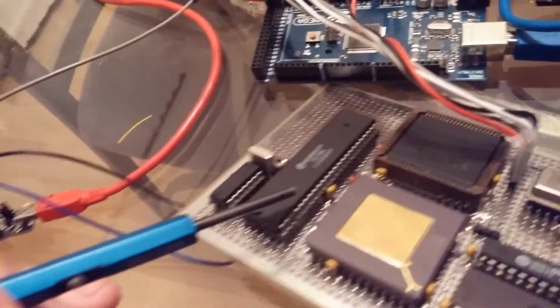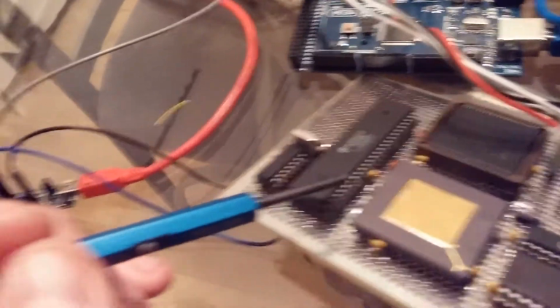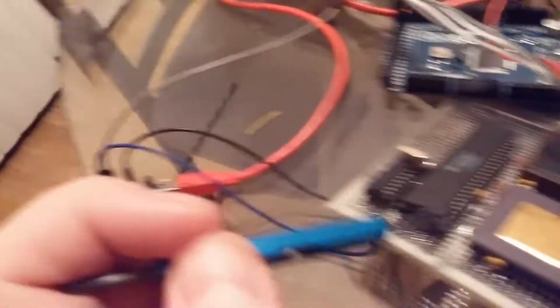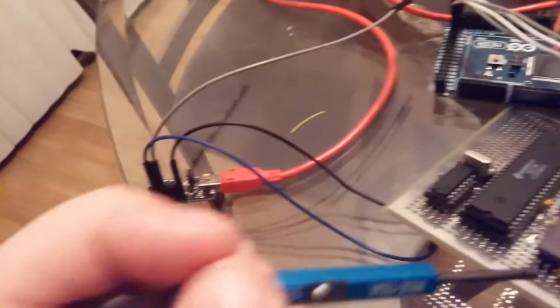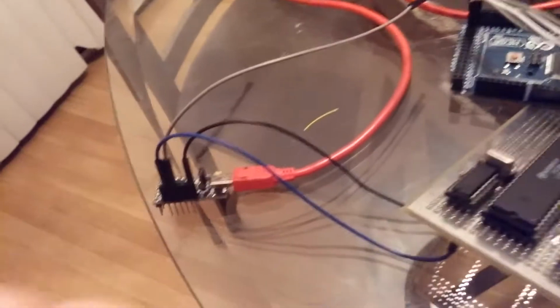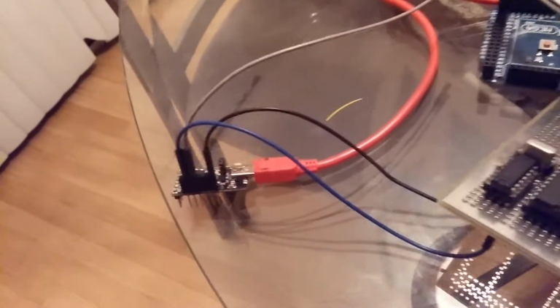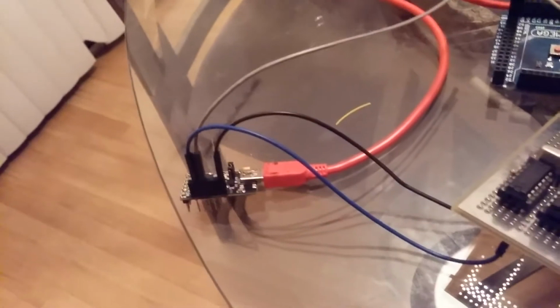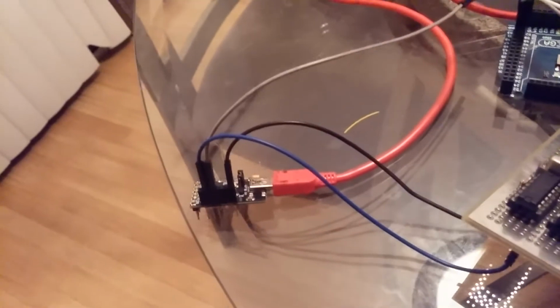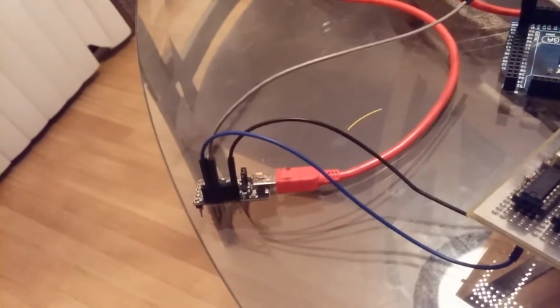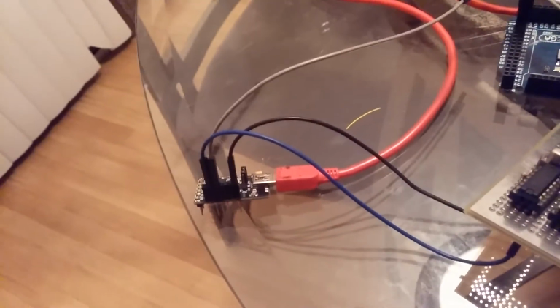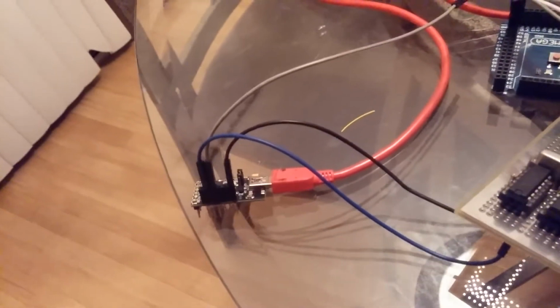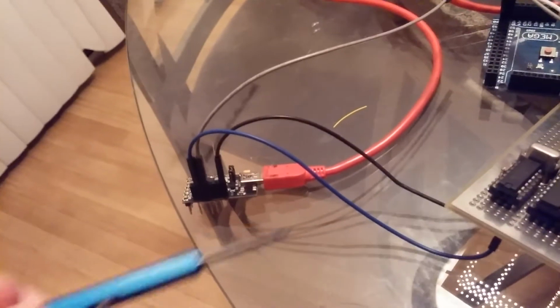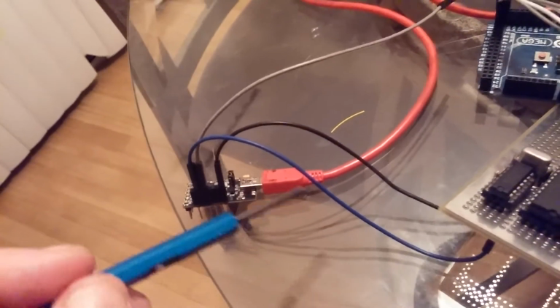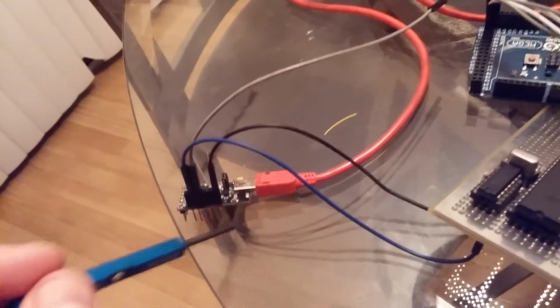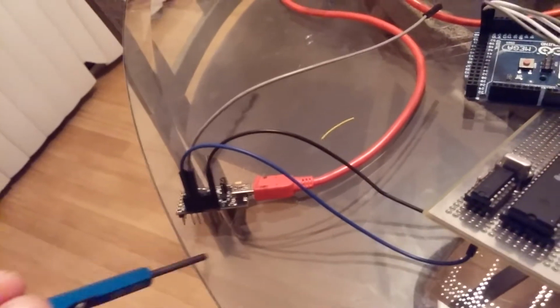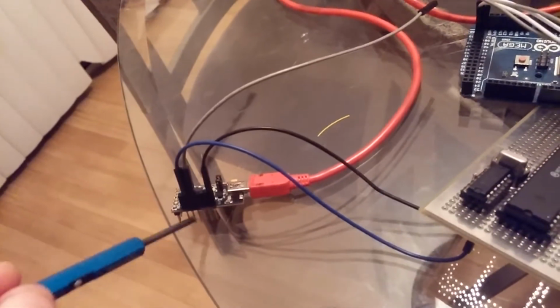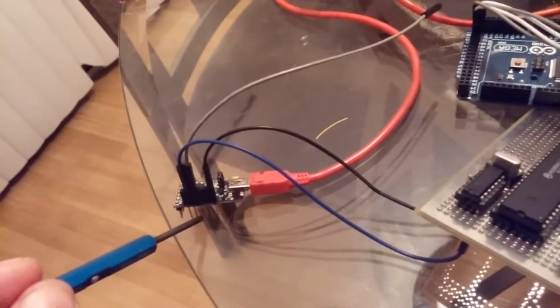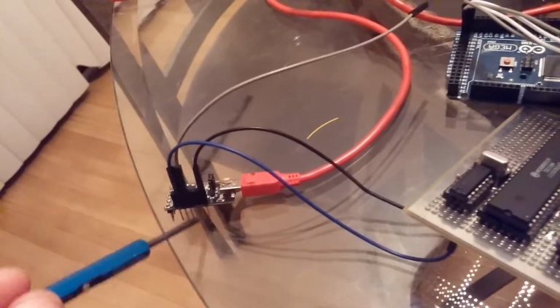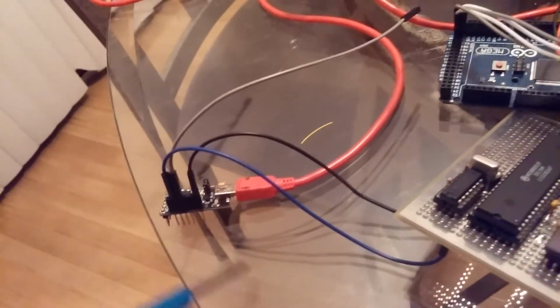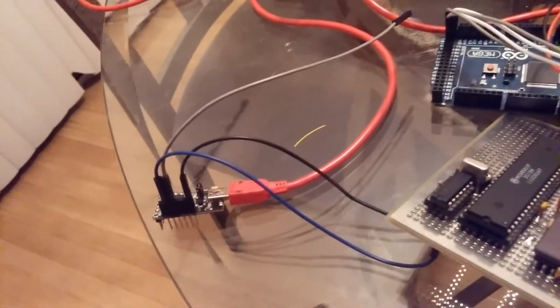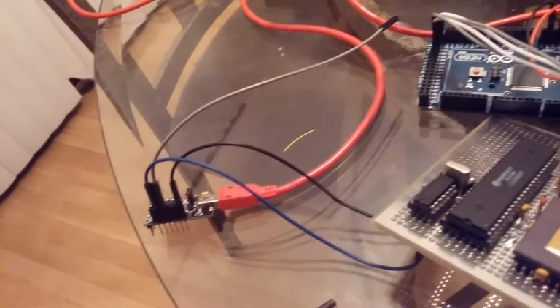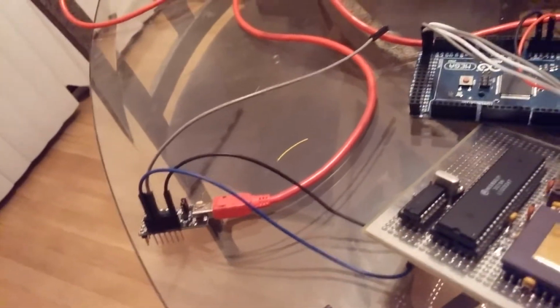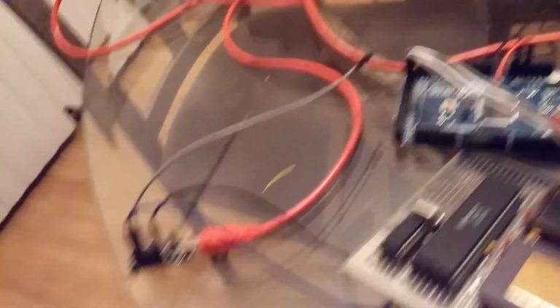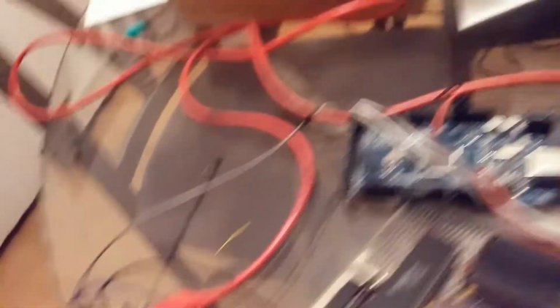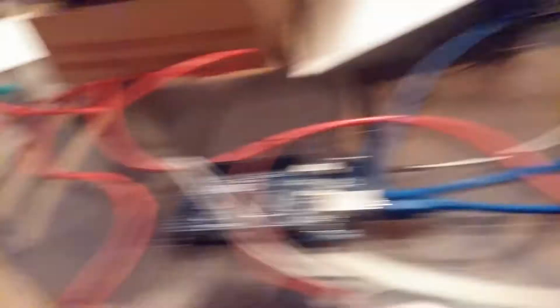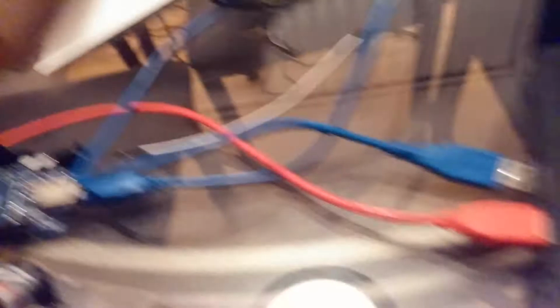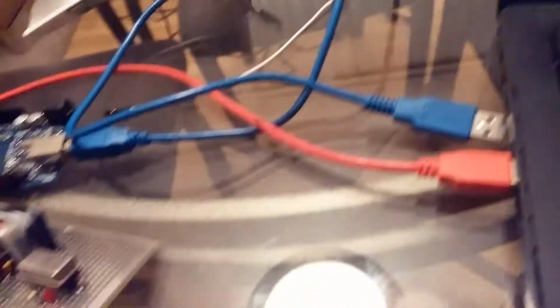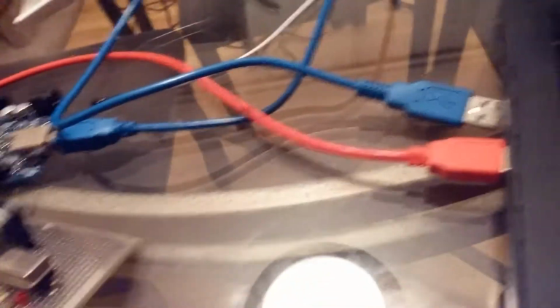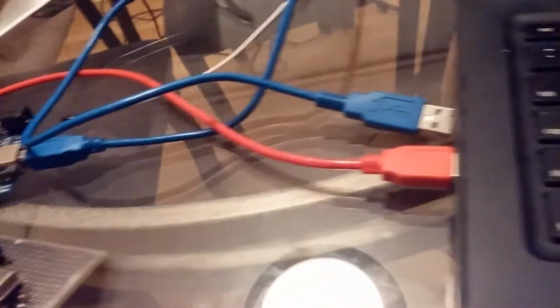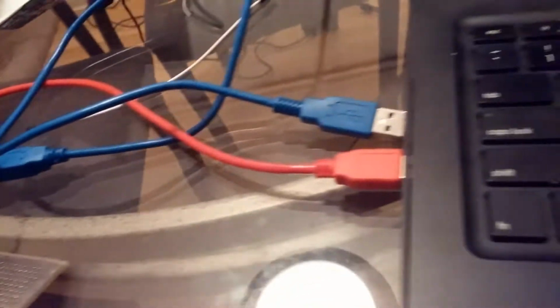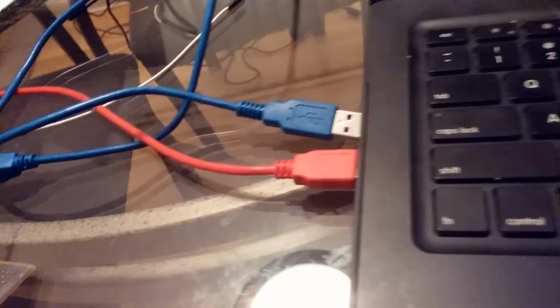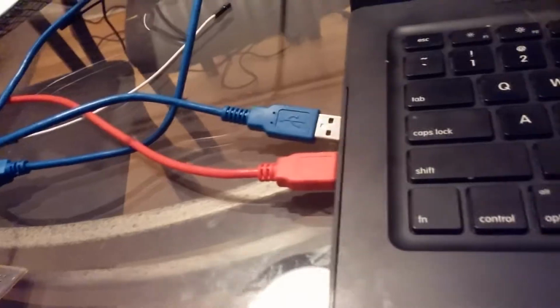I have just an FTDI breakout board over here plugged into my MacBook.